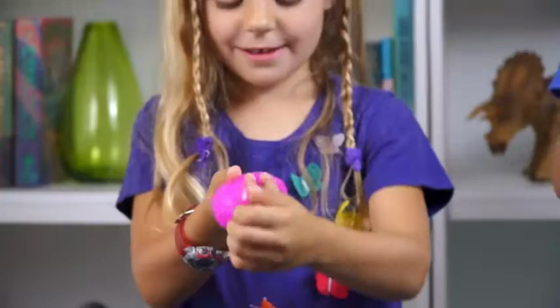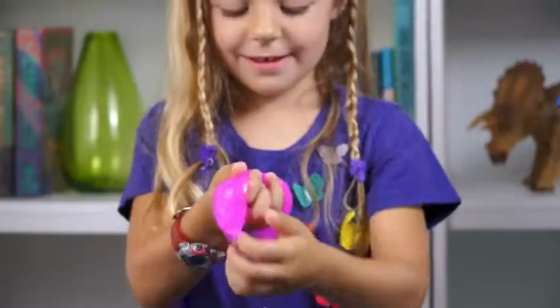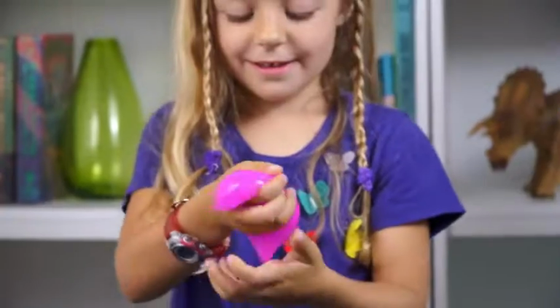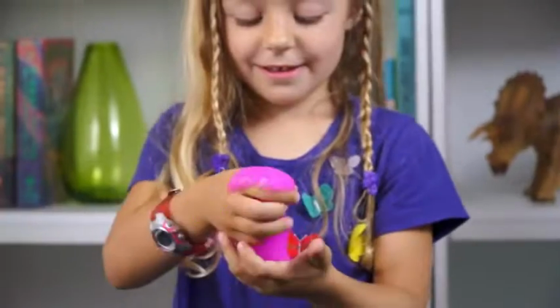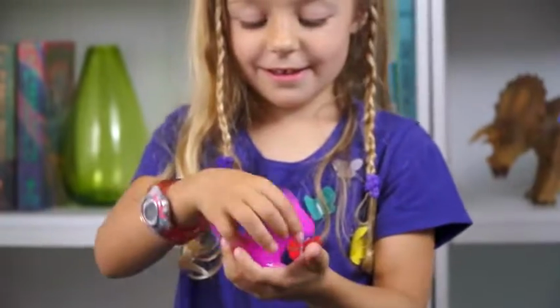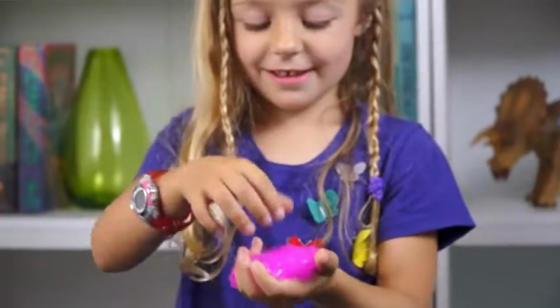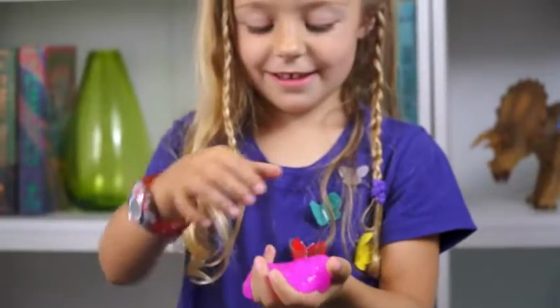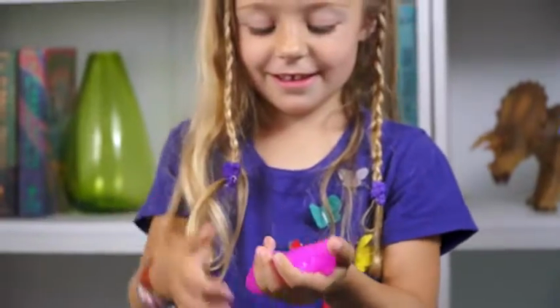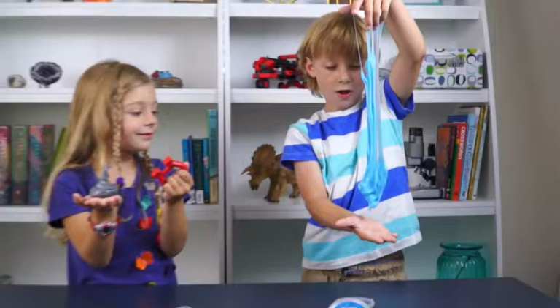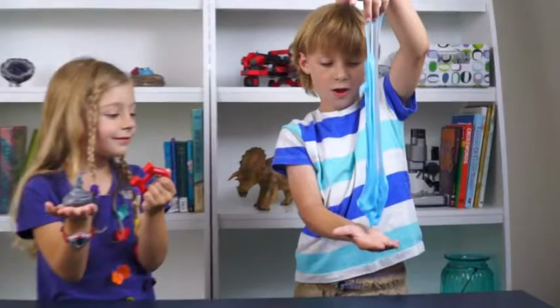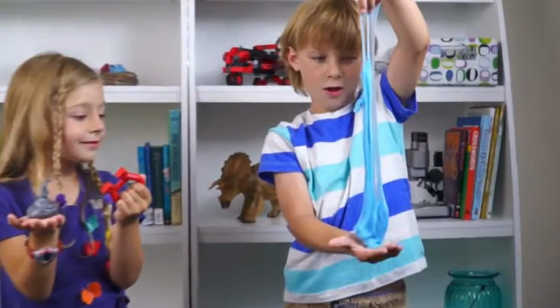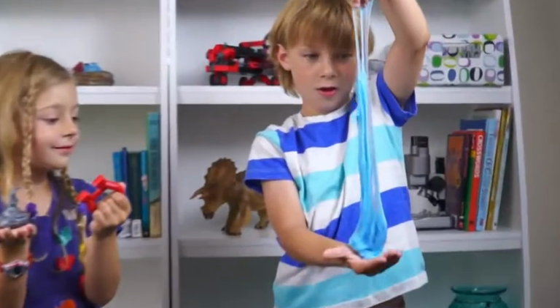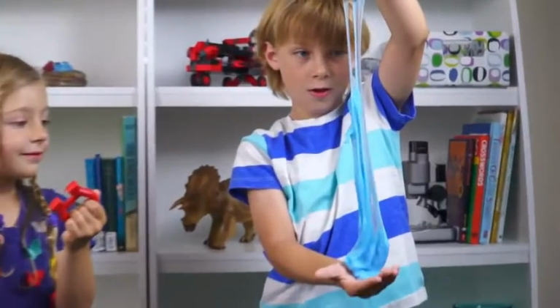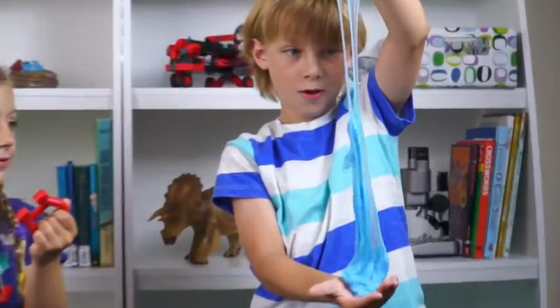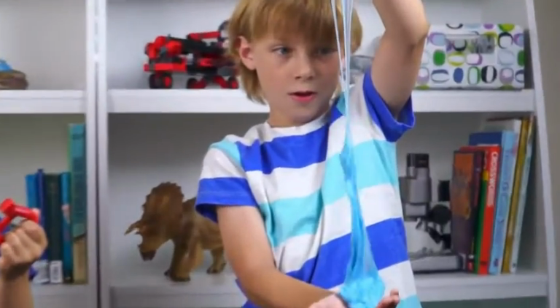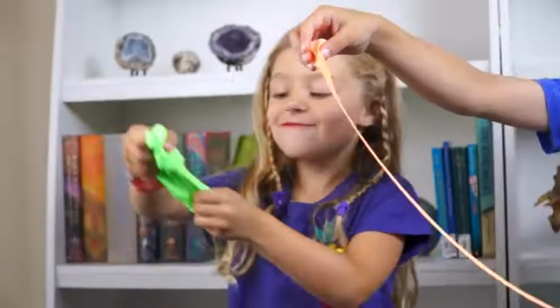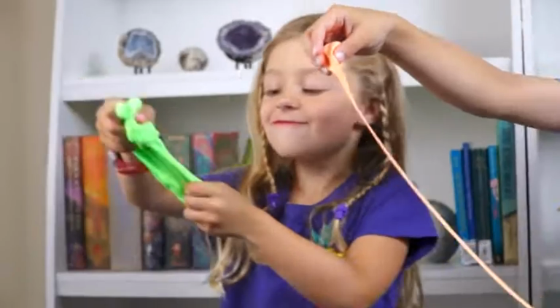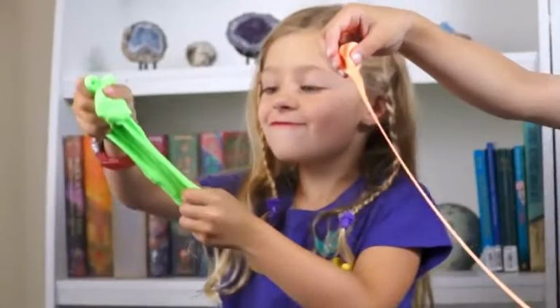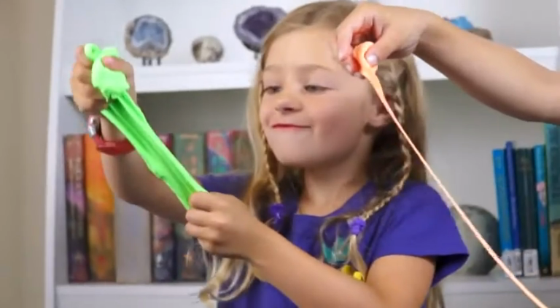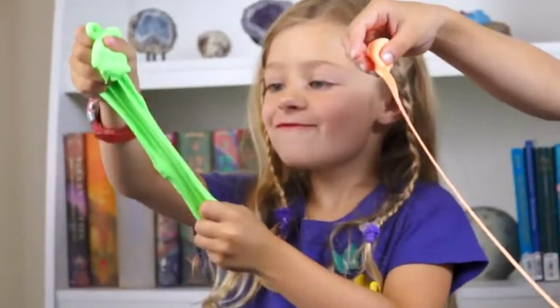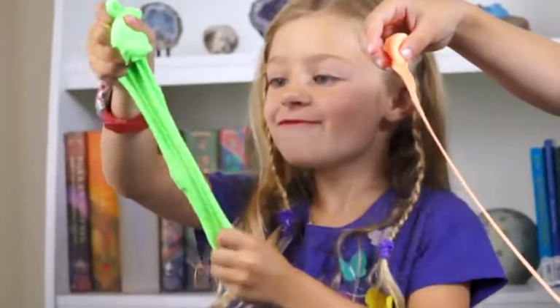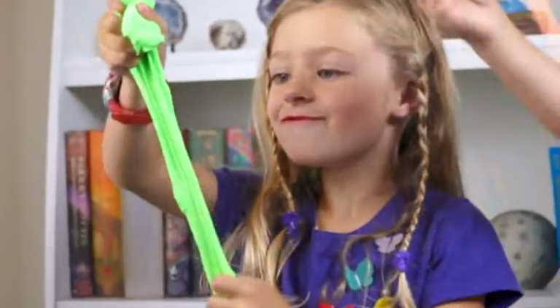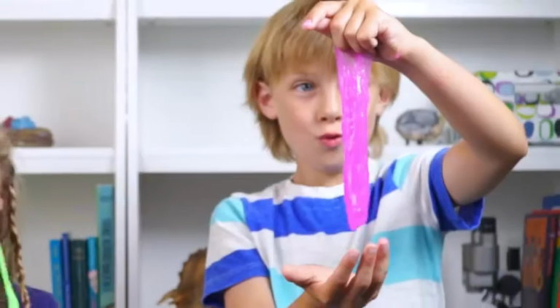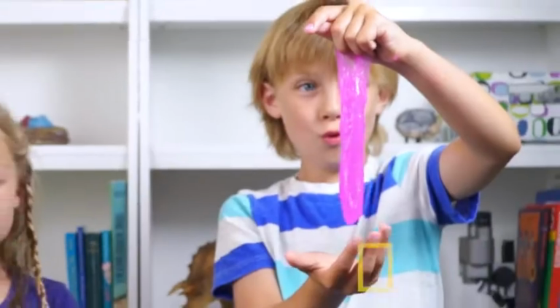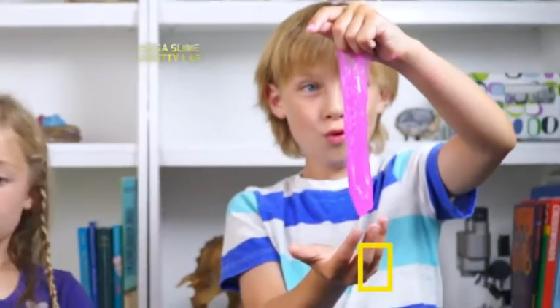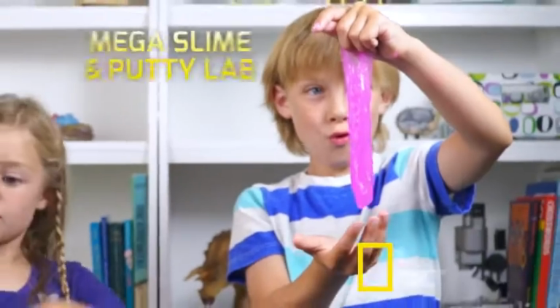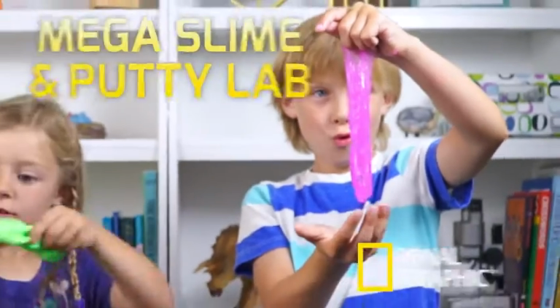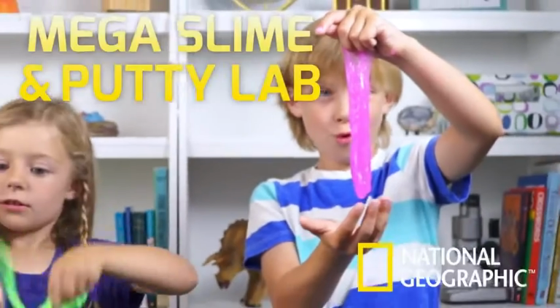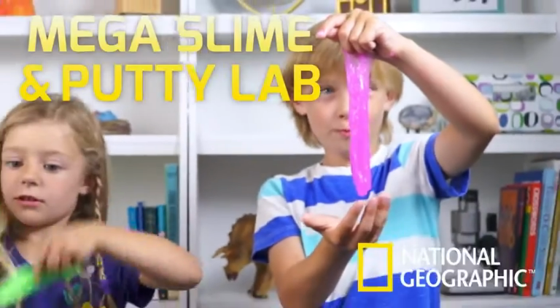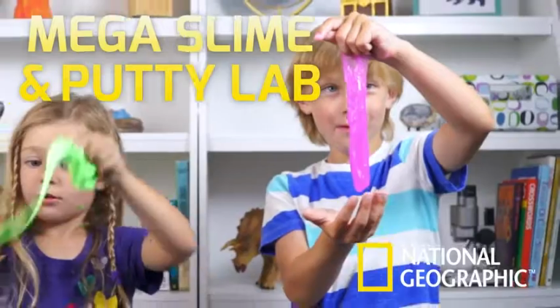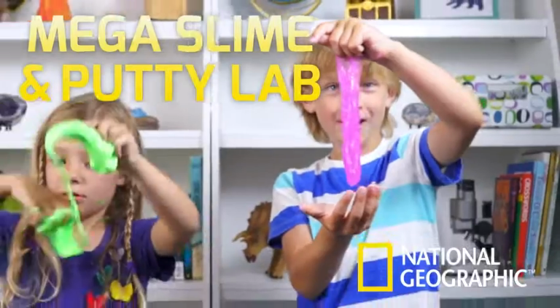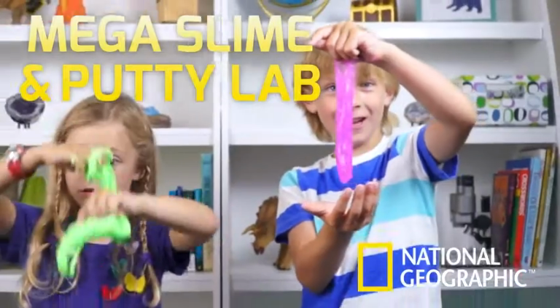Conduct gooey, squishy, stretchy experiments with National Geographic.